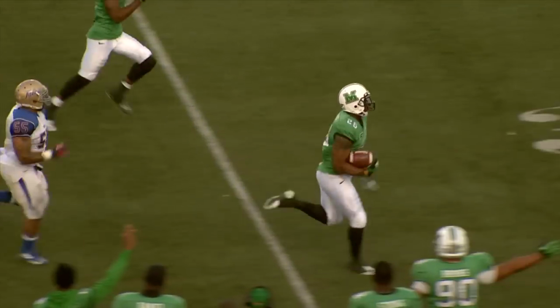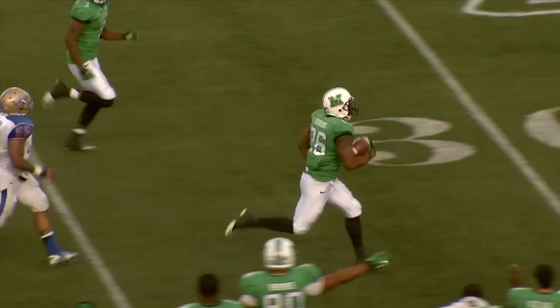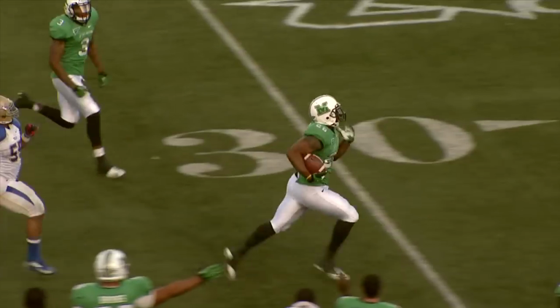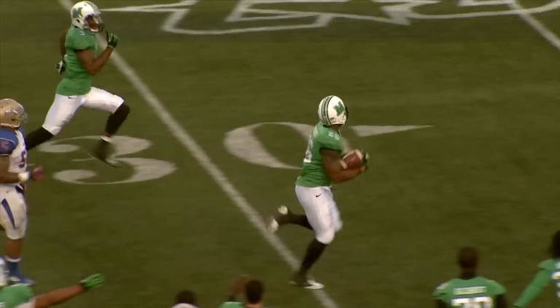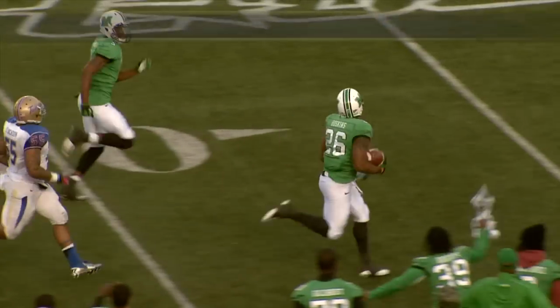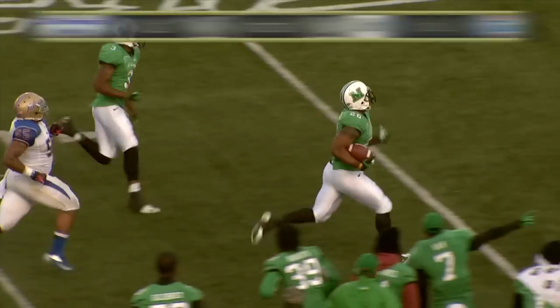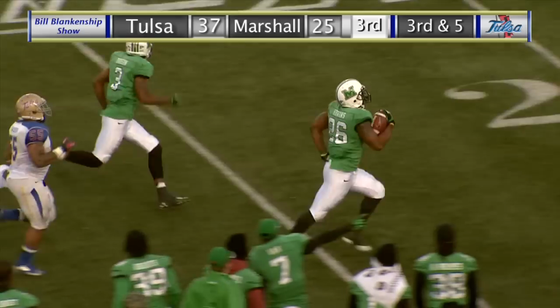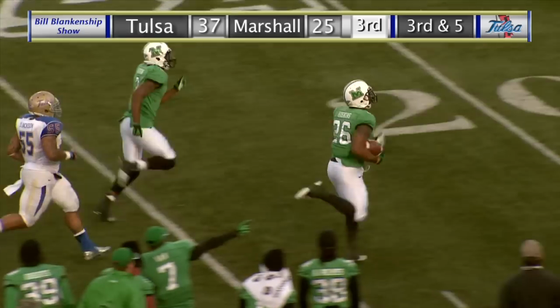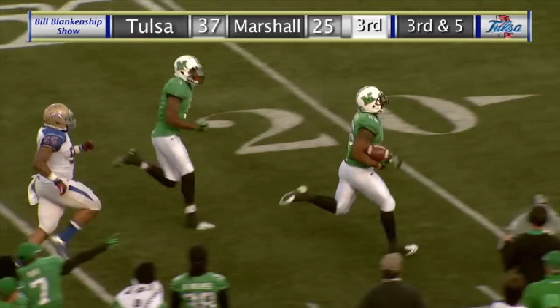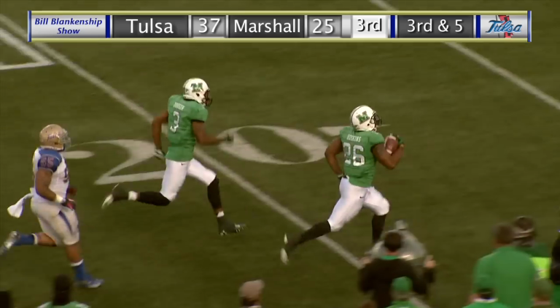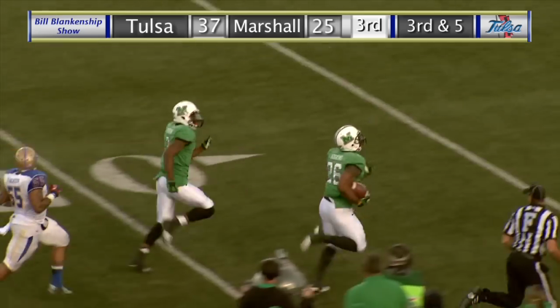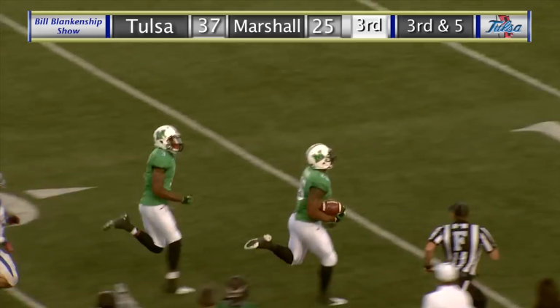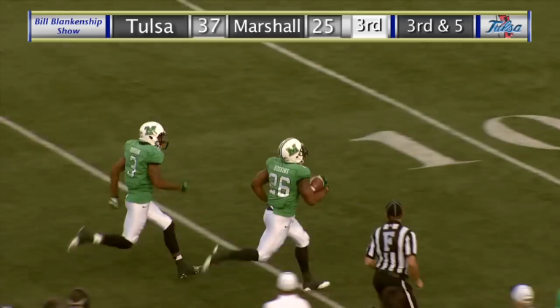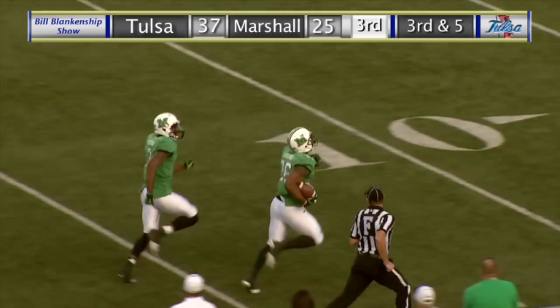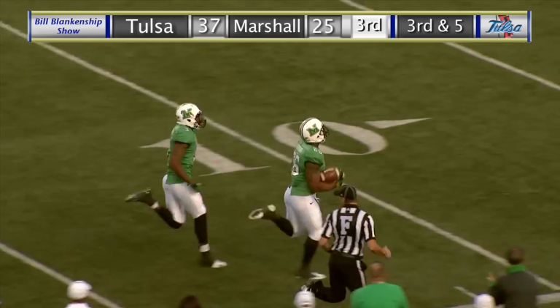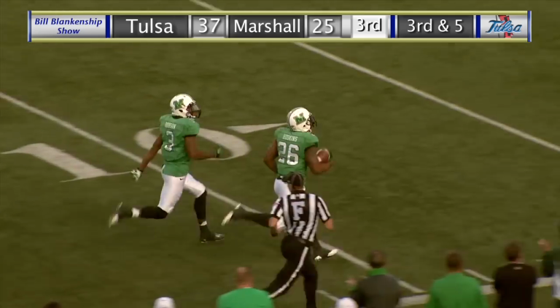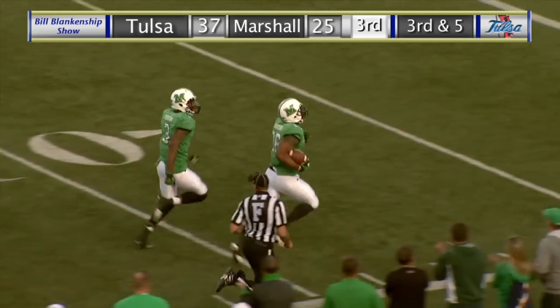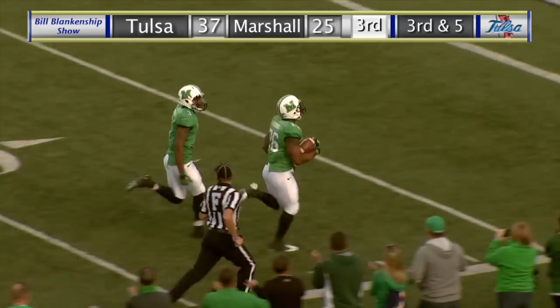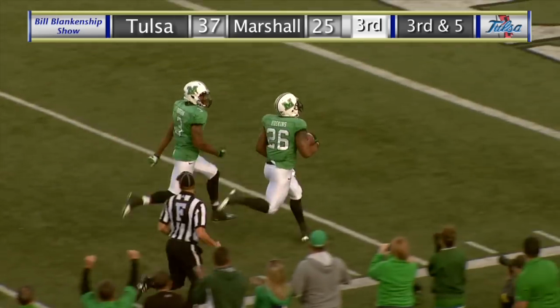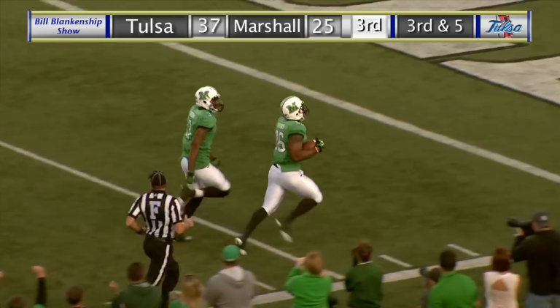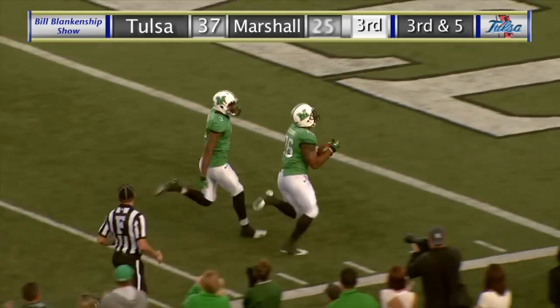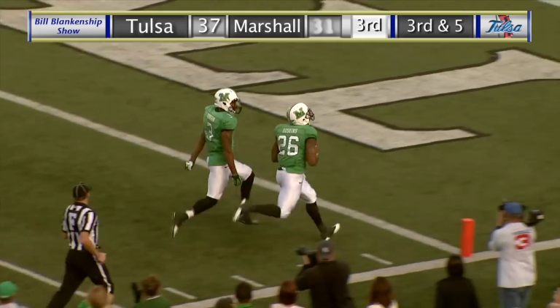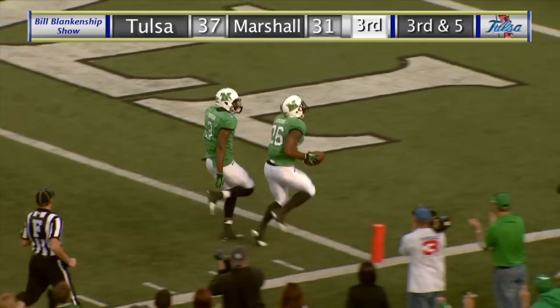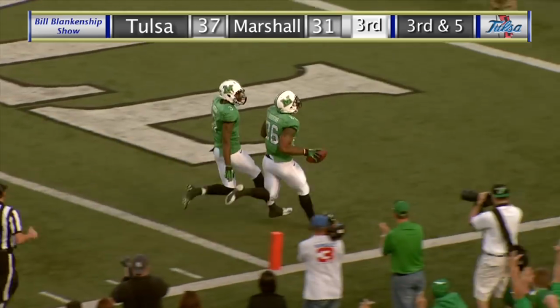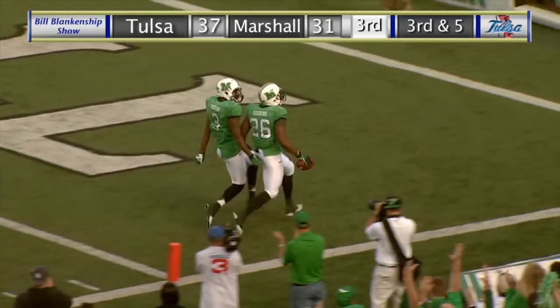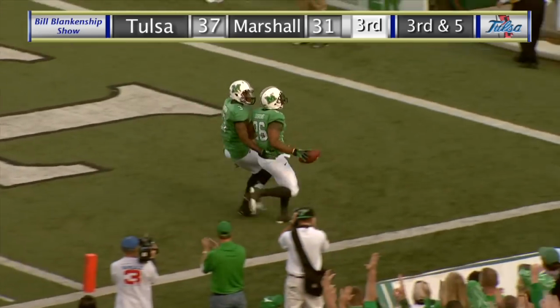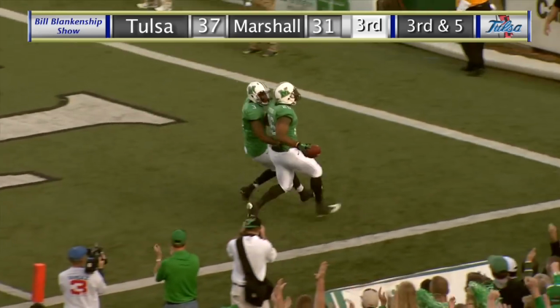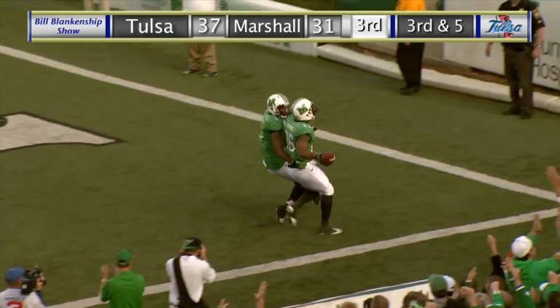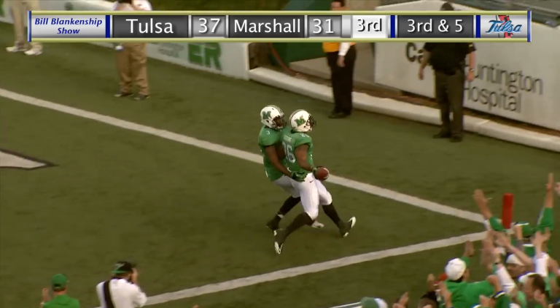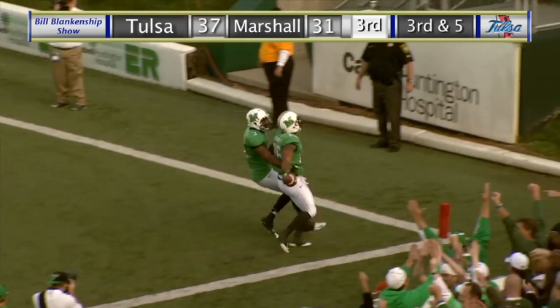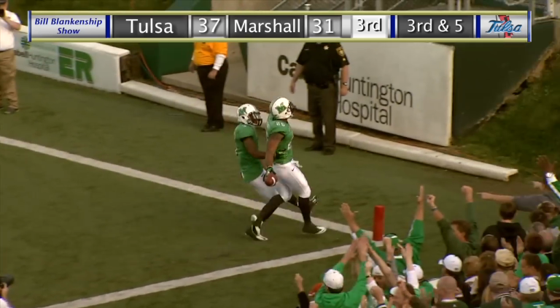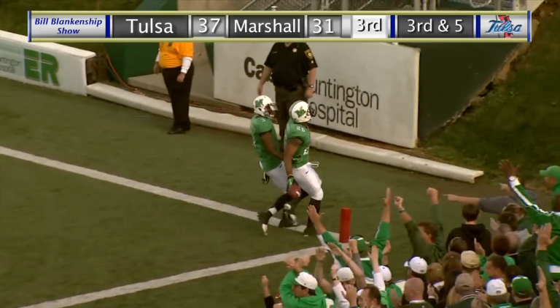It's a foot race — 50, 40, 30, 20, 15, 10, 5 — touchdown Marshall!